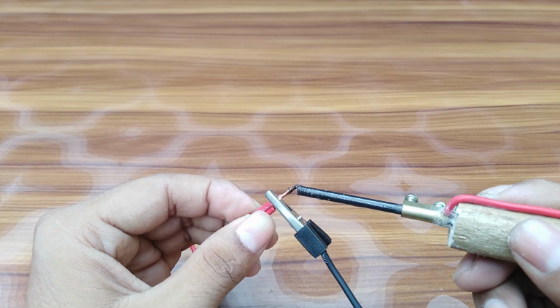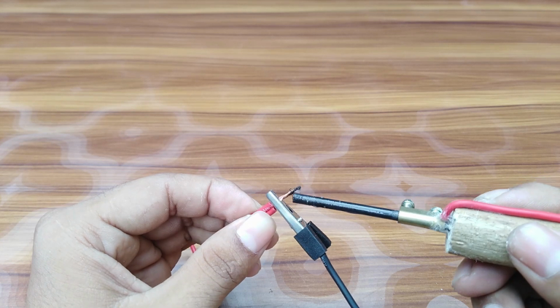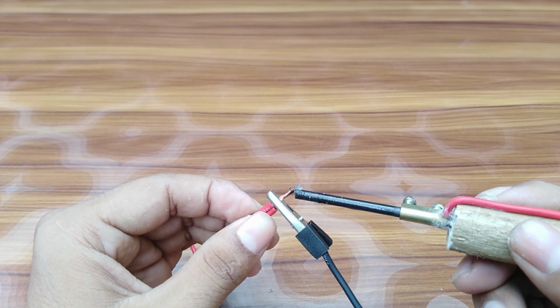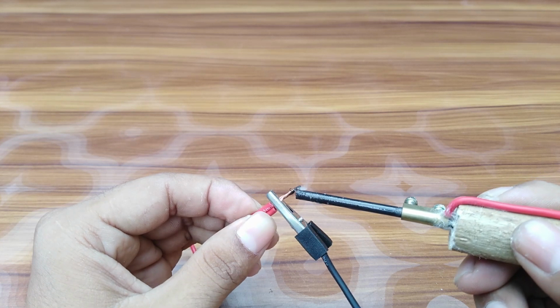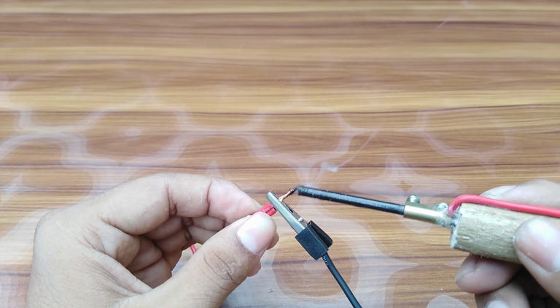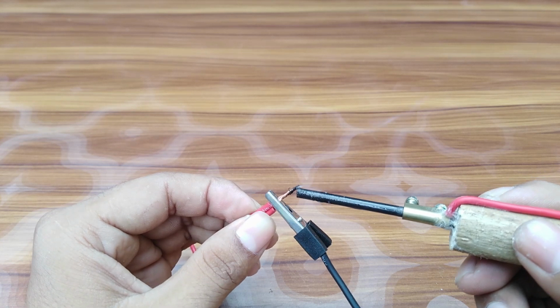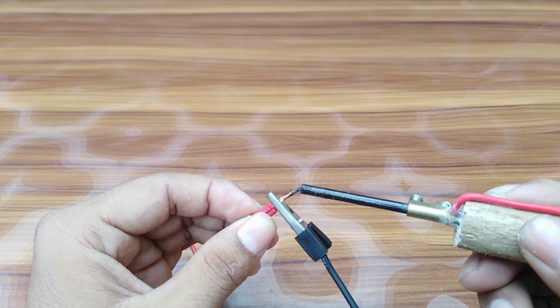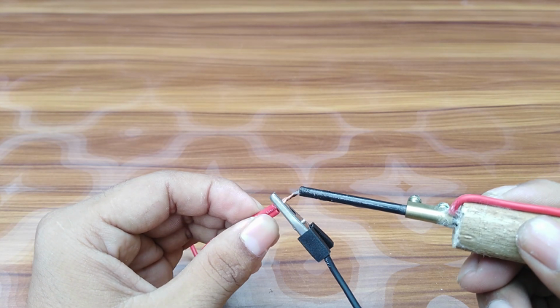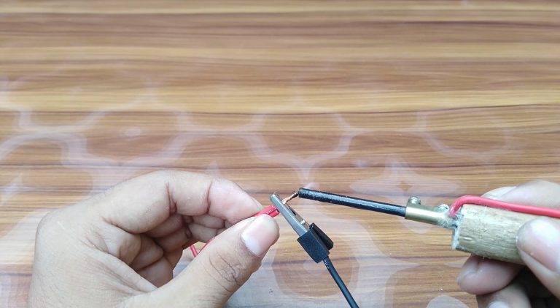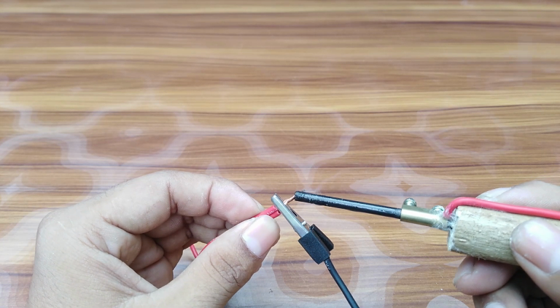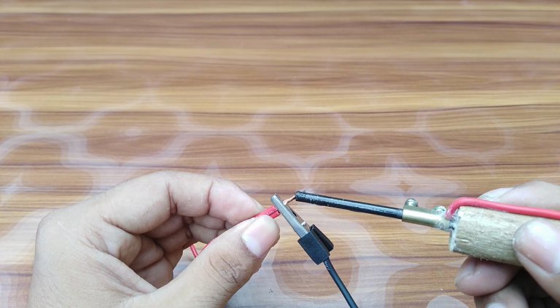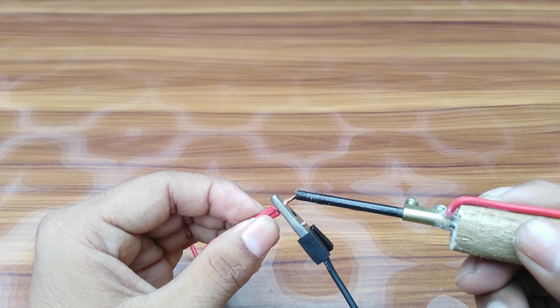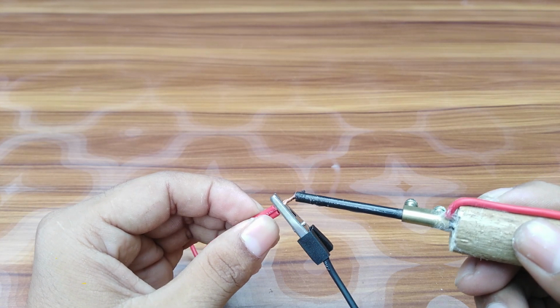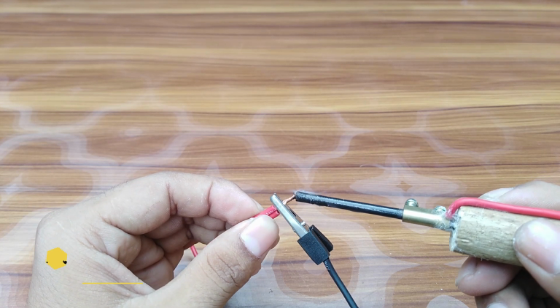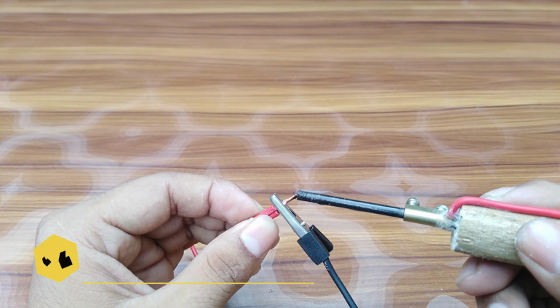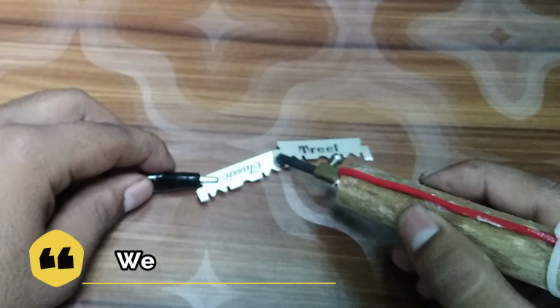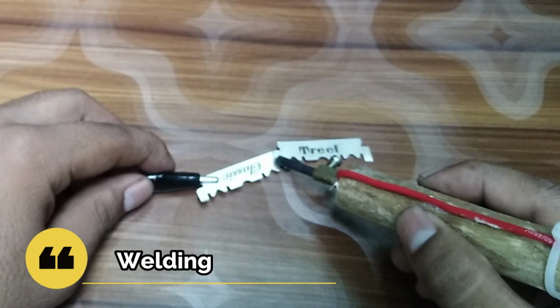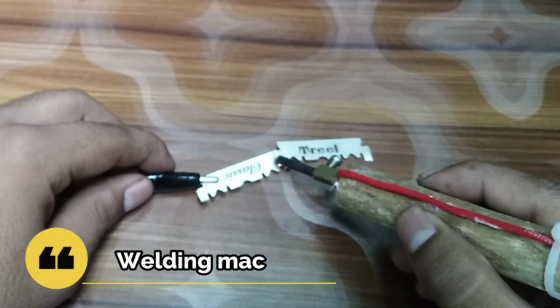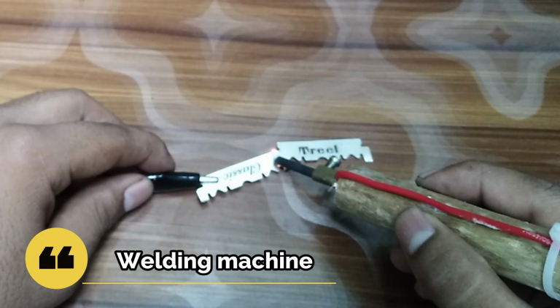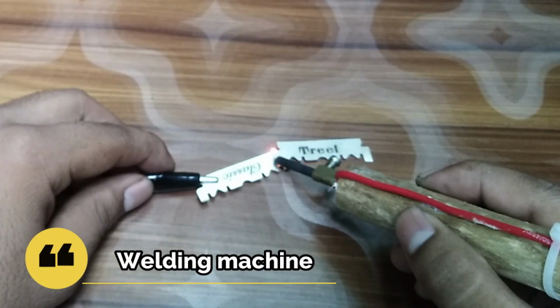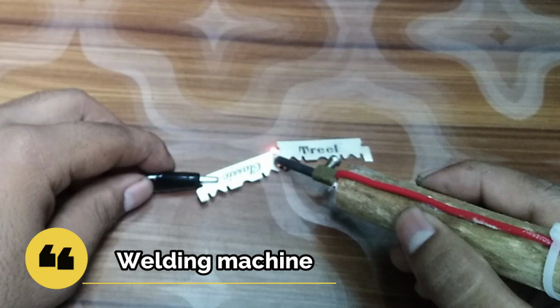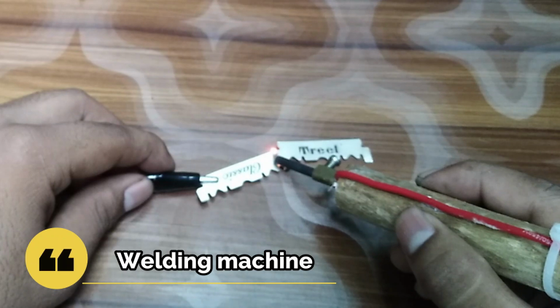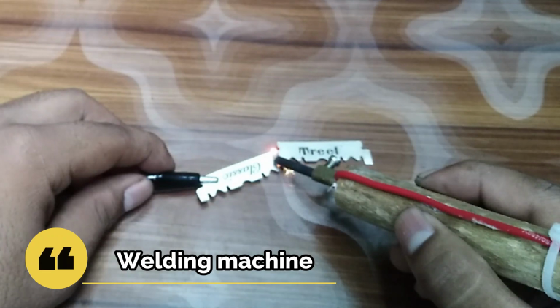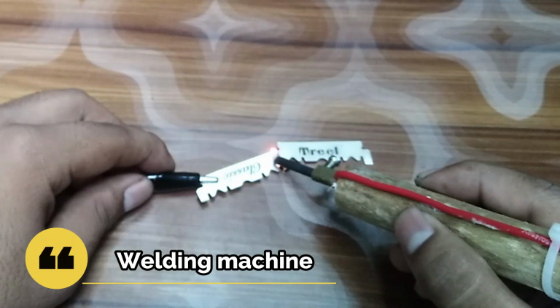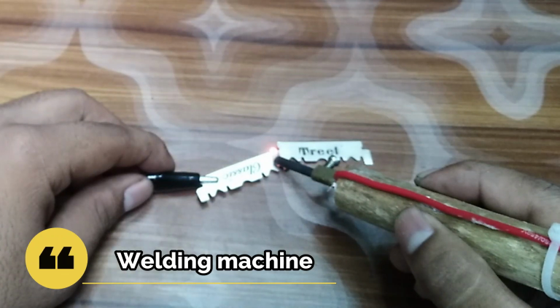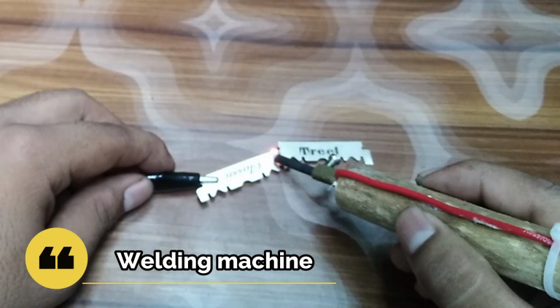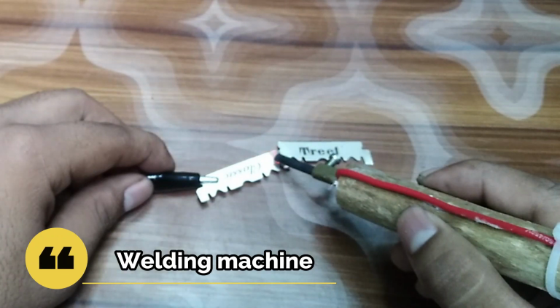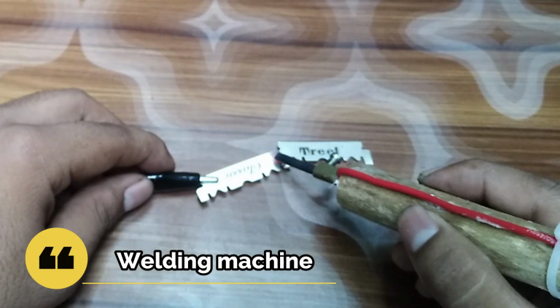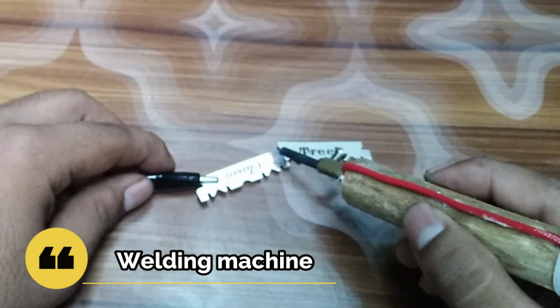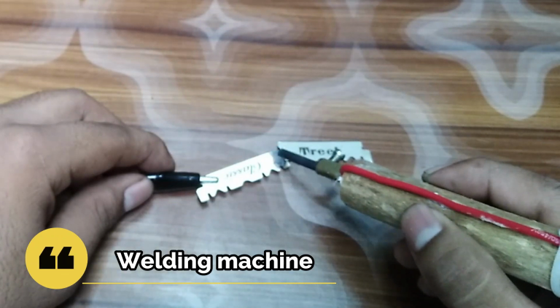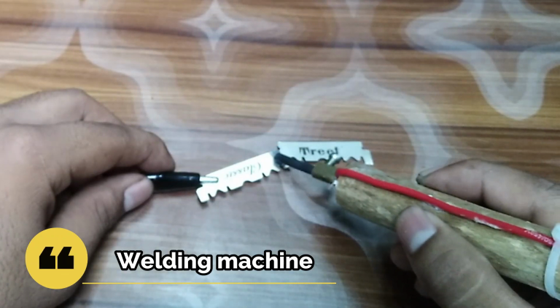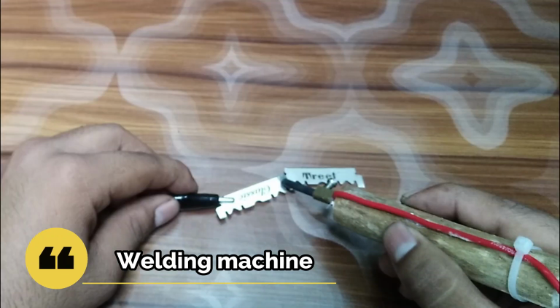Today we are going to make a mini welding machine. So let's start.